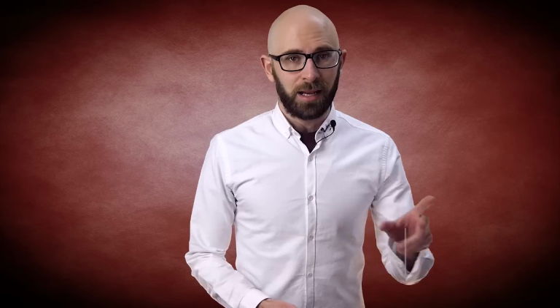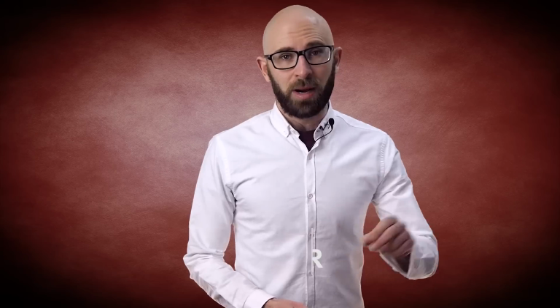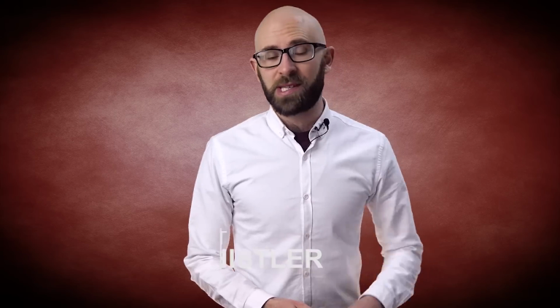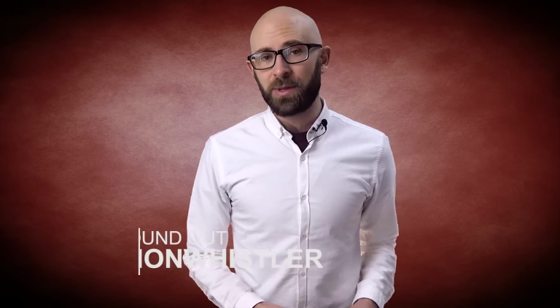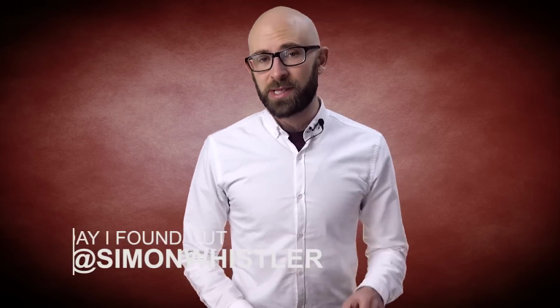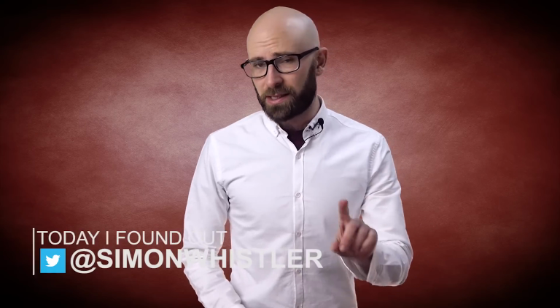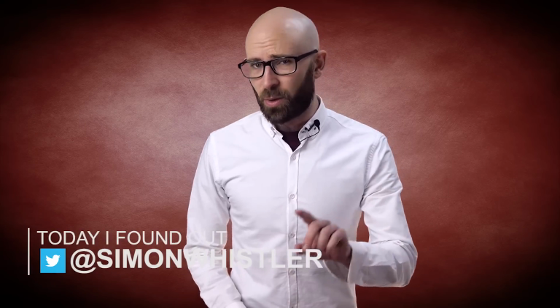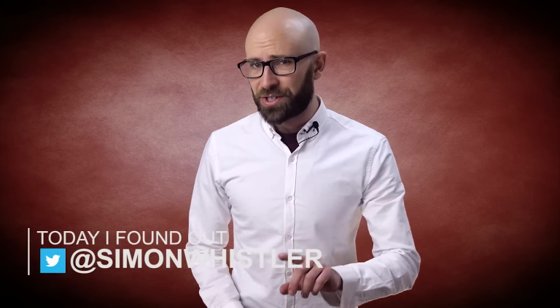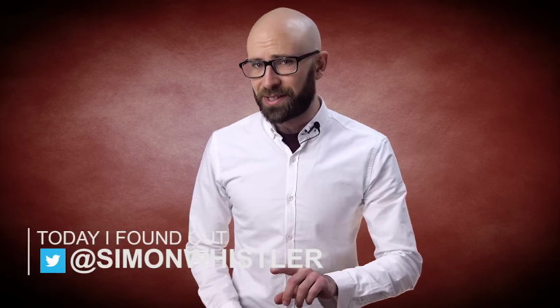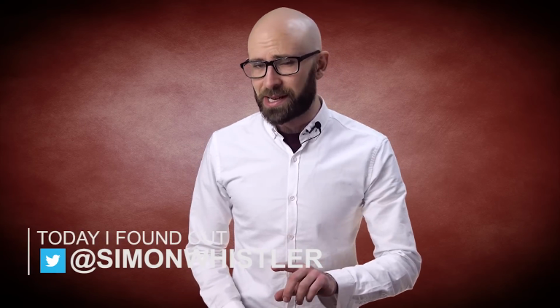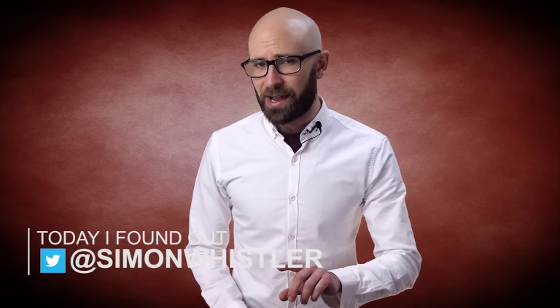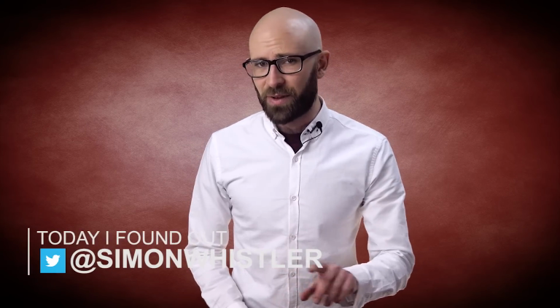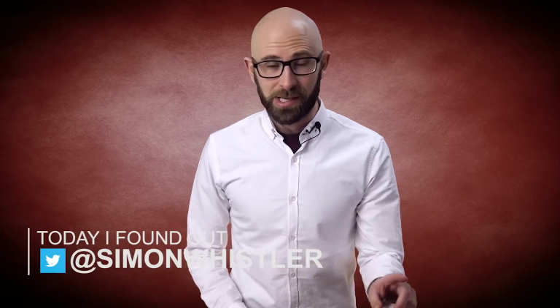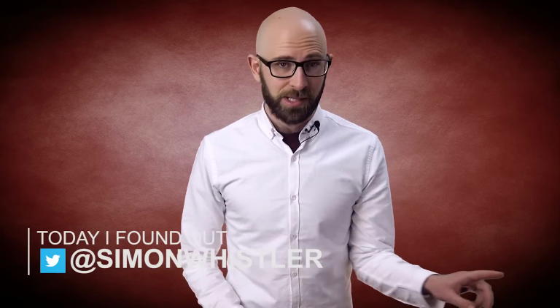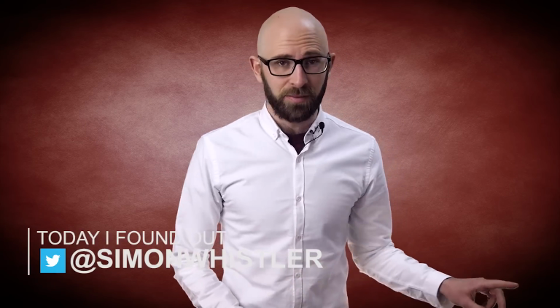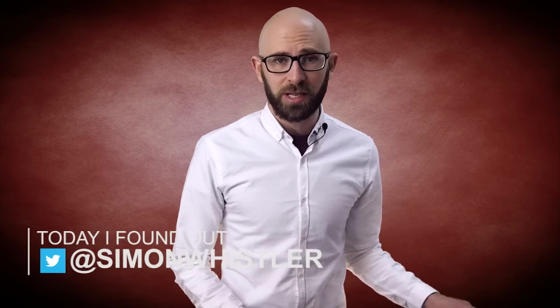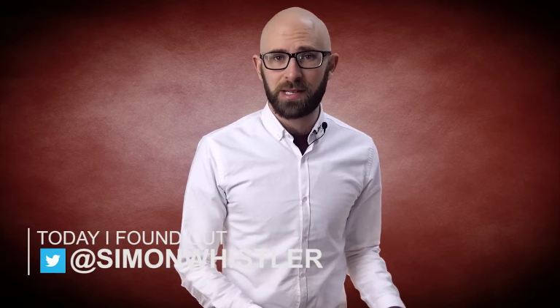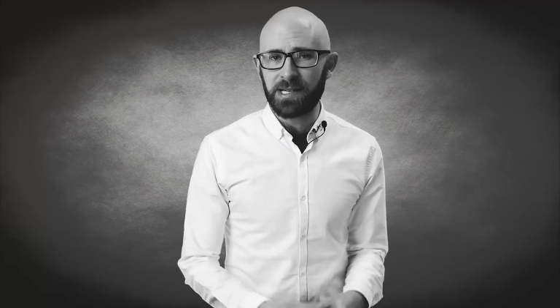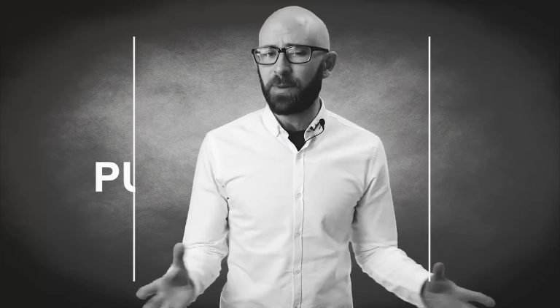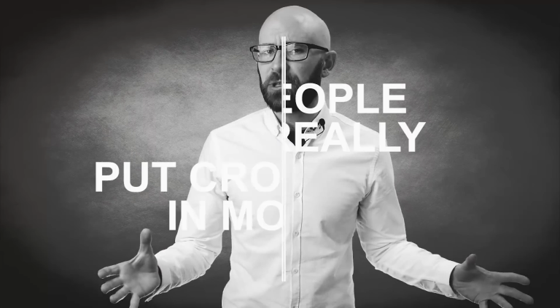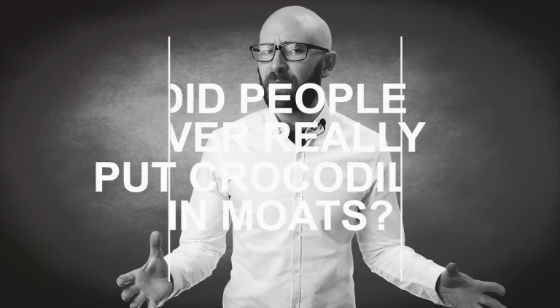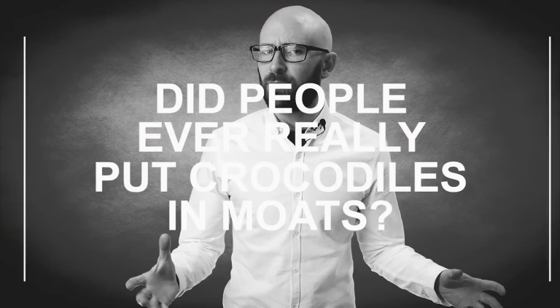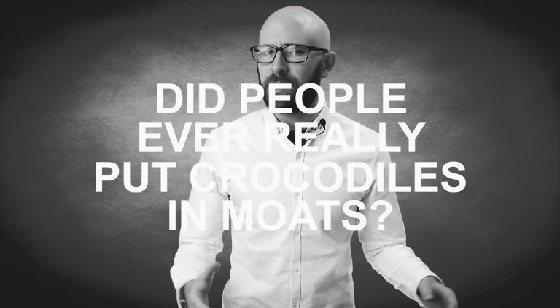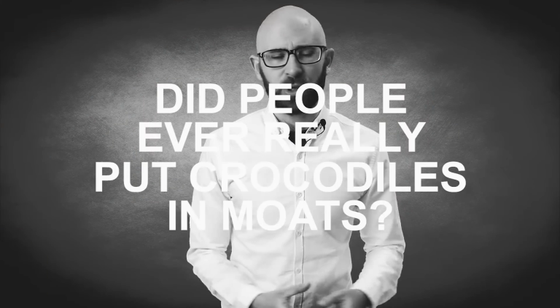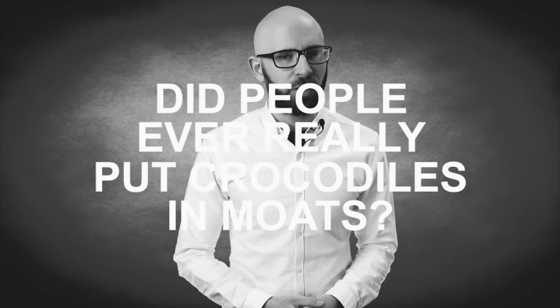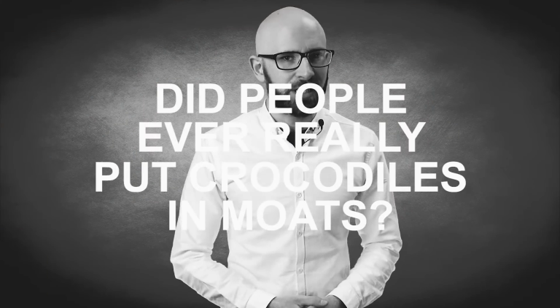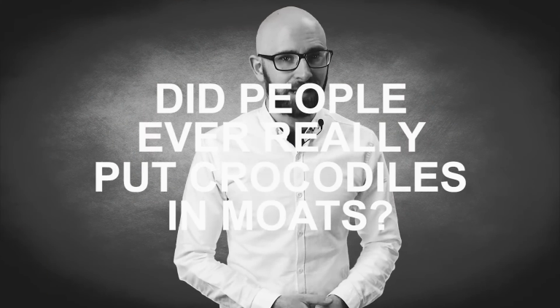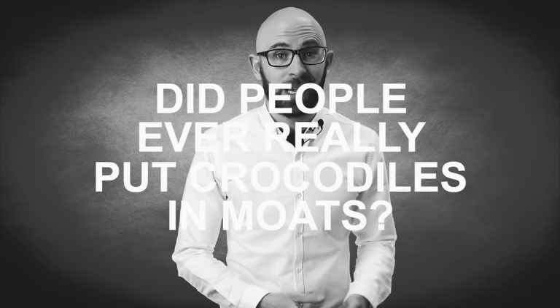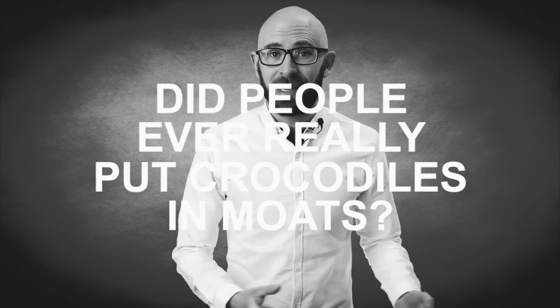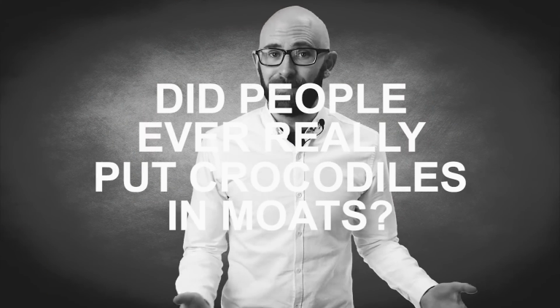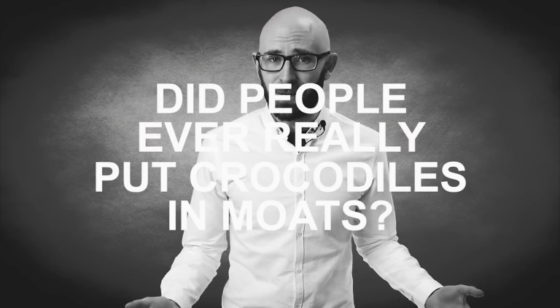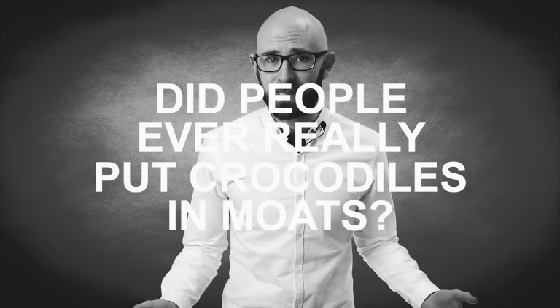Hello, I'm Simon Whistler, and you're watching Today I Found Out. In the video today: did people ever really put crocodiles in moats?